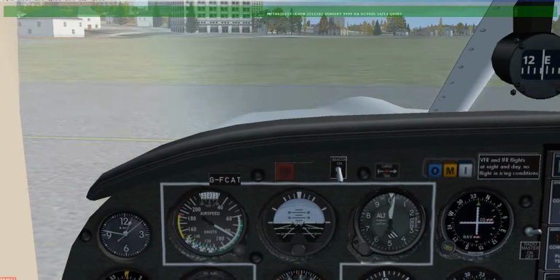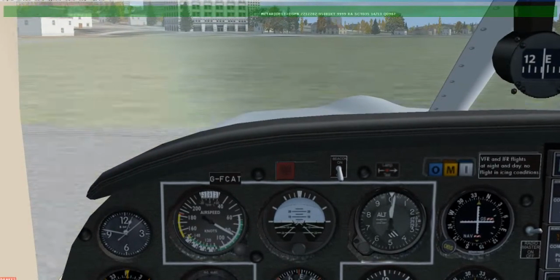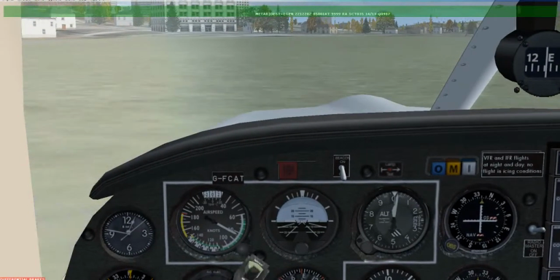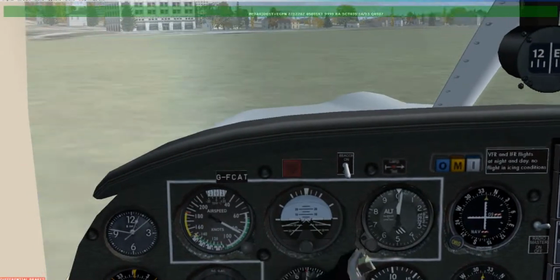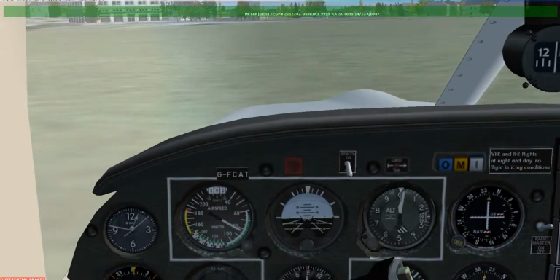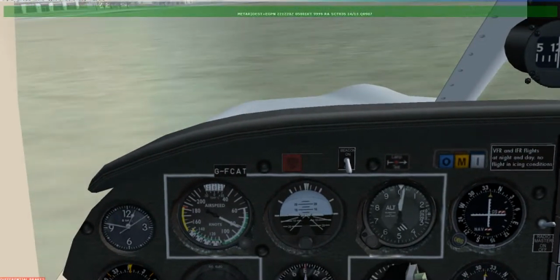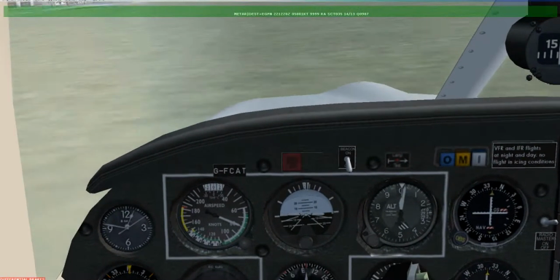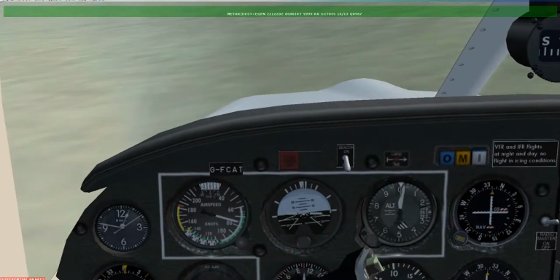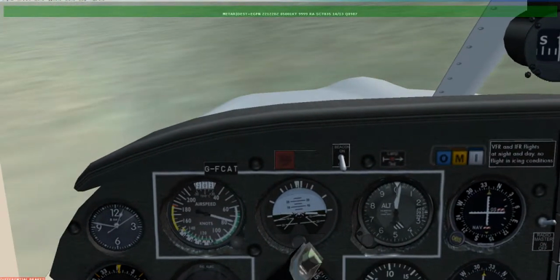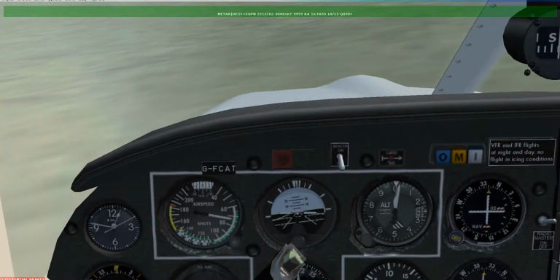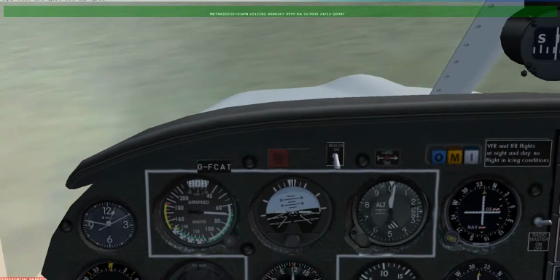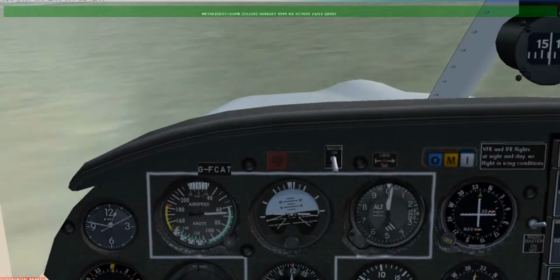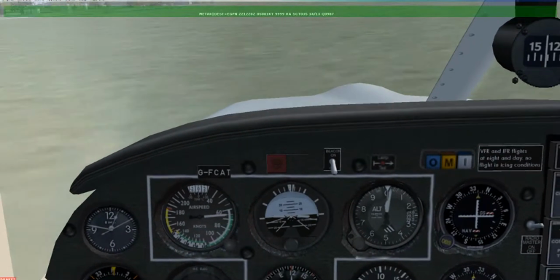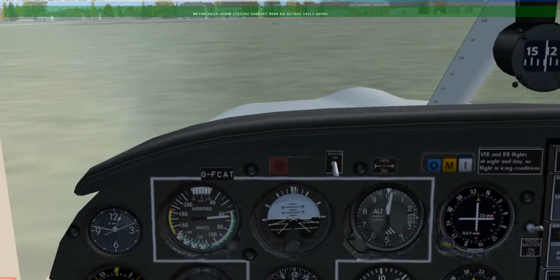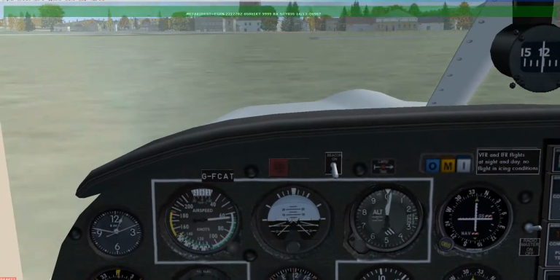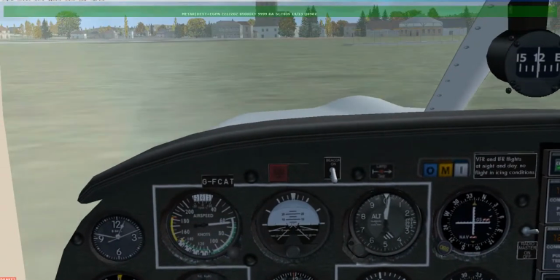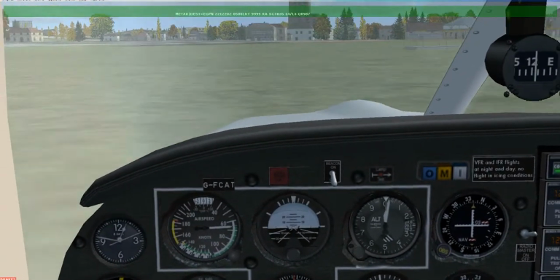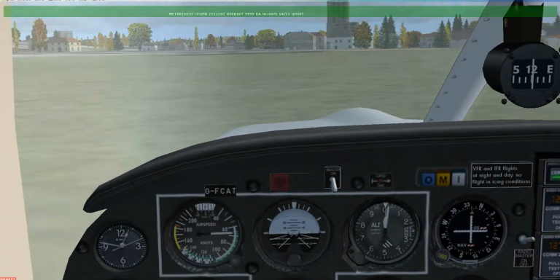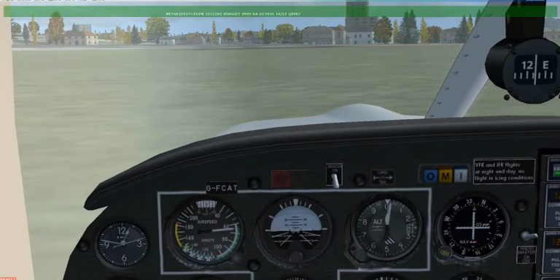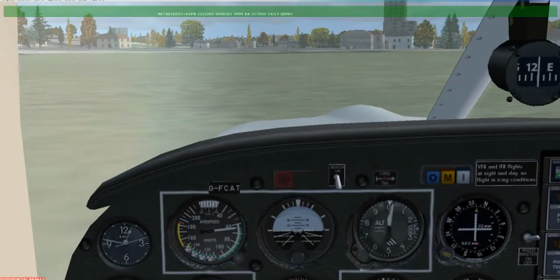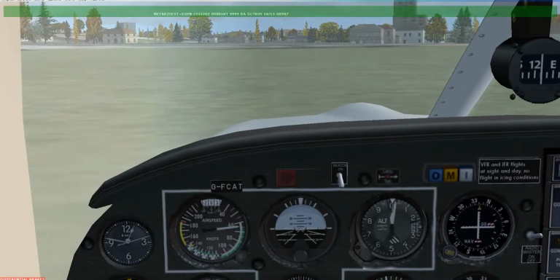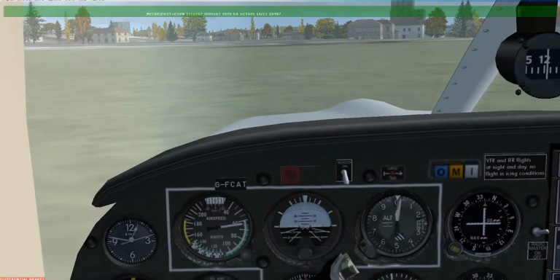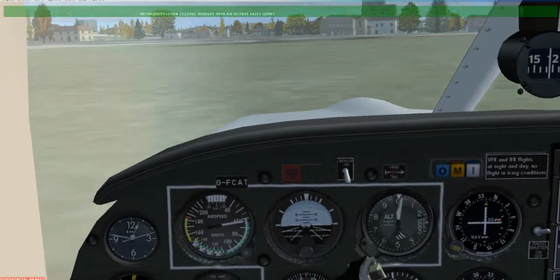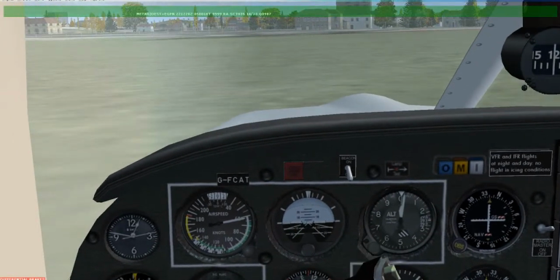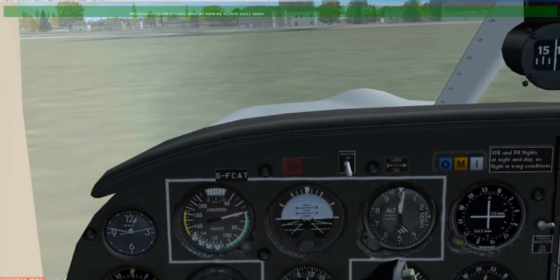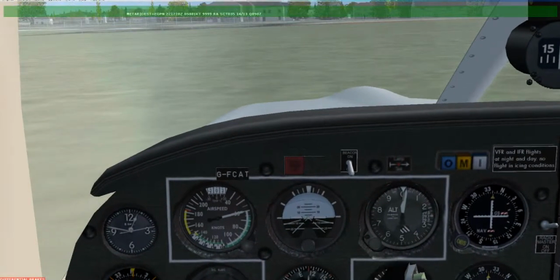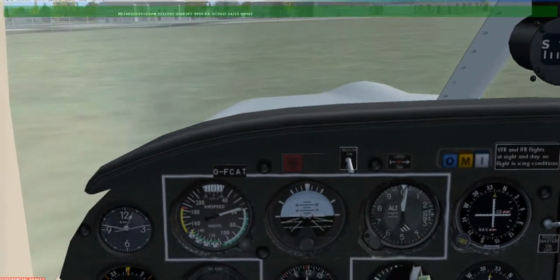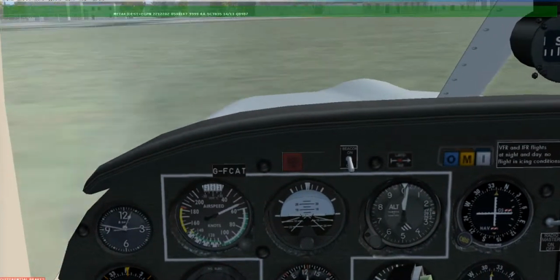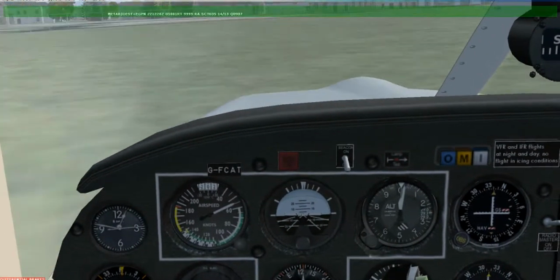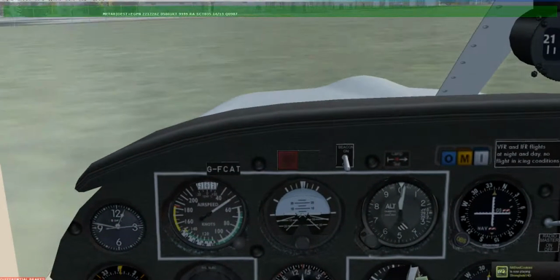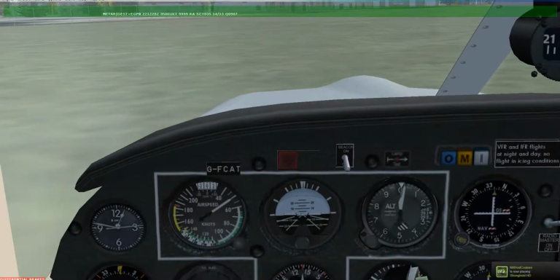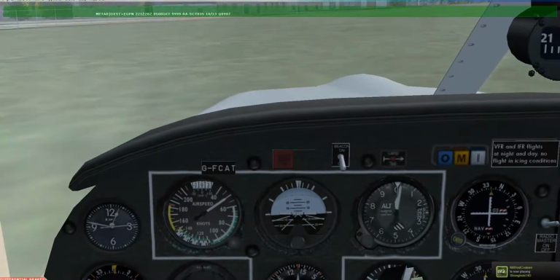Is FFX up and running? Yeah, it's loading up at Newcastle now in the train.